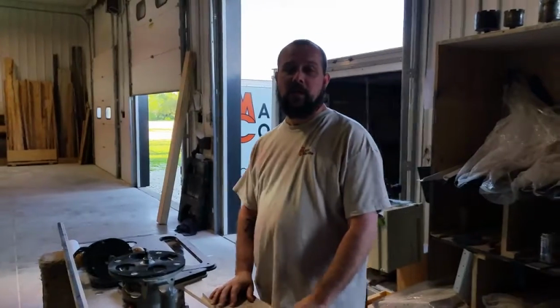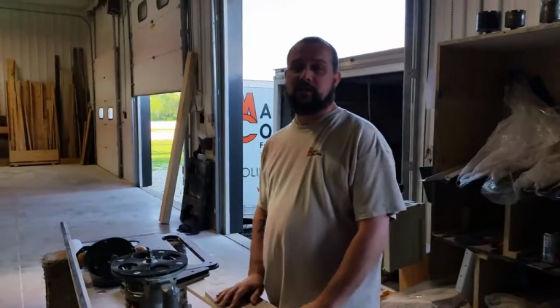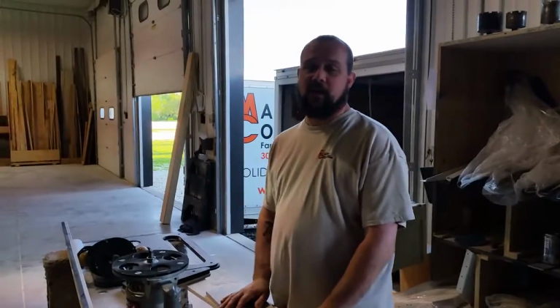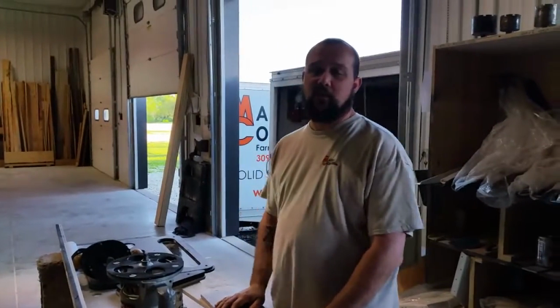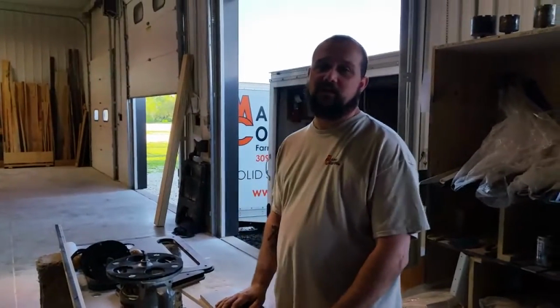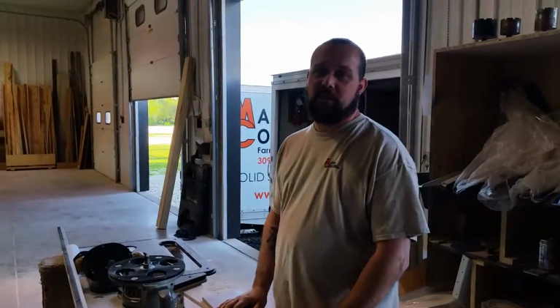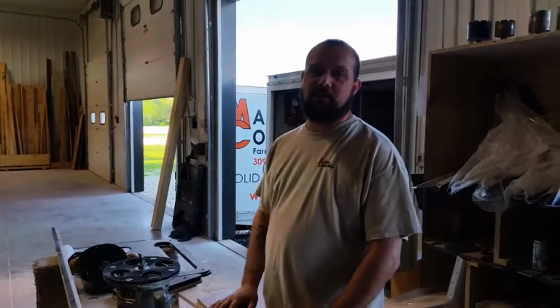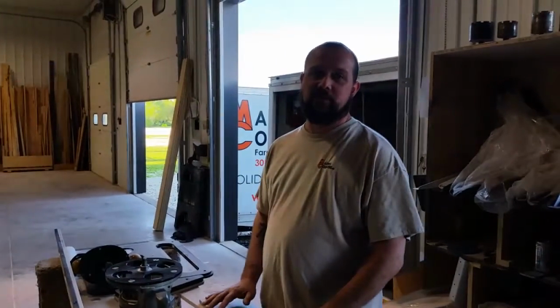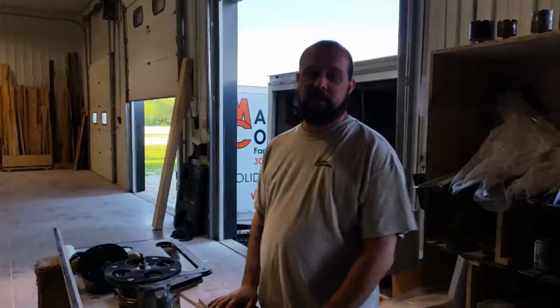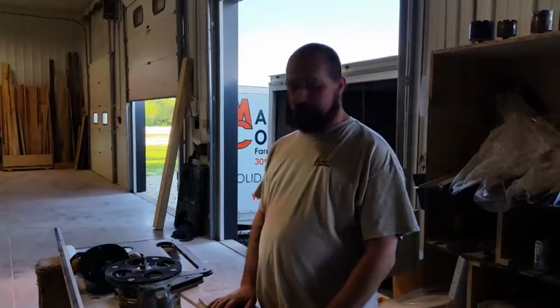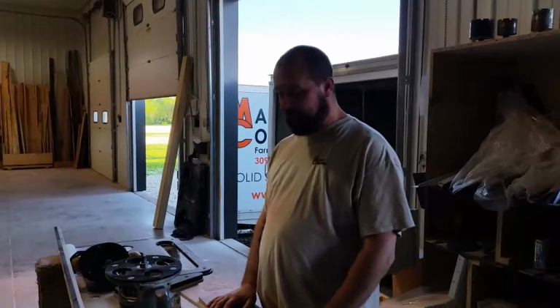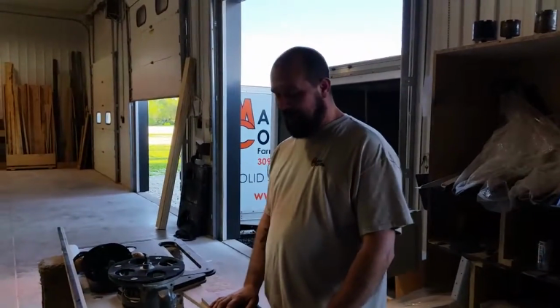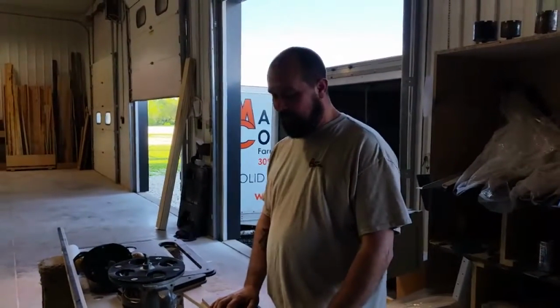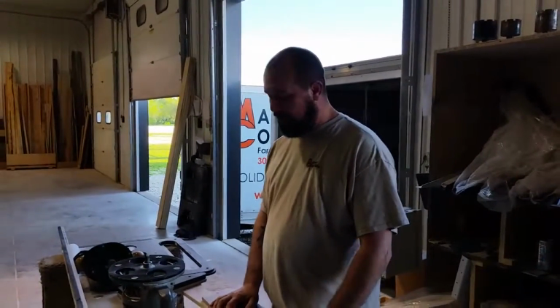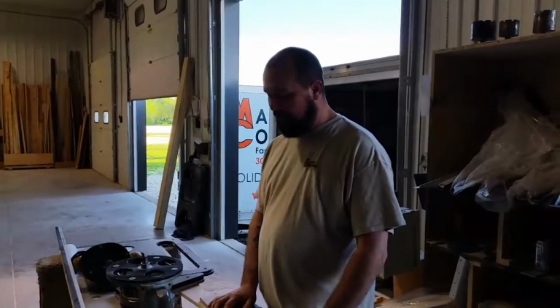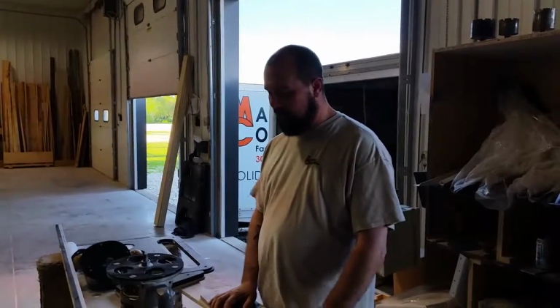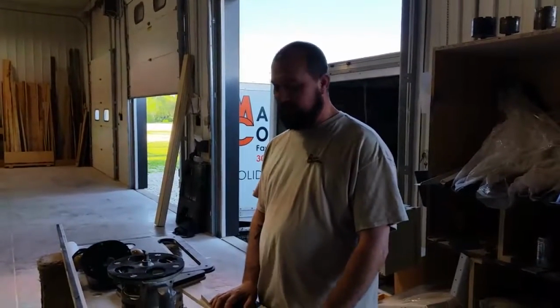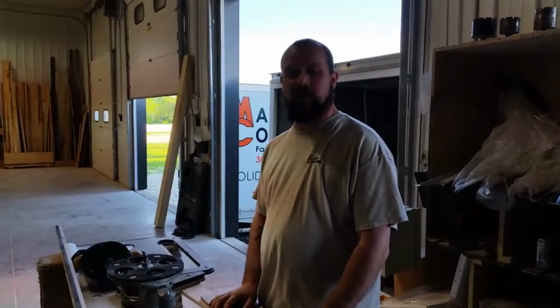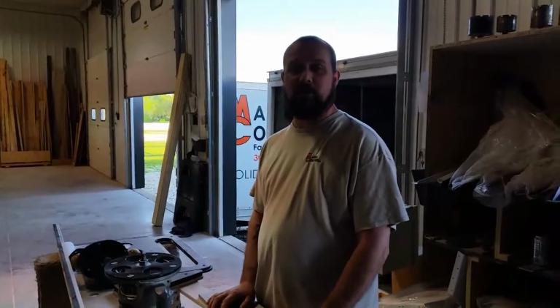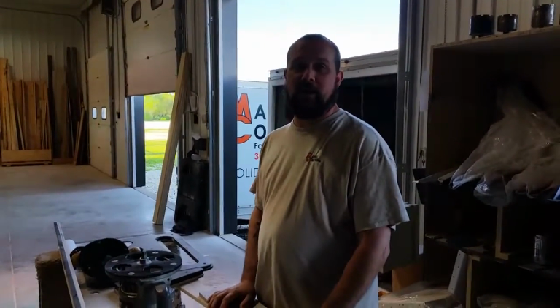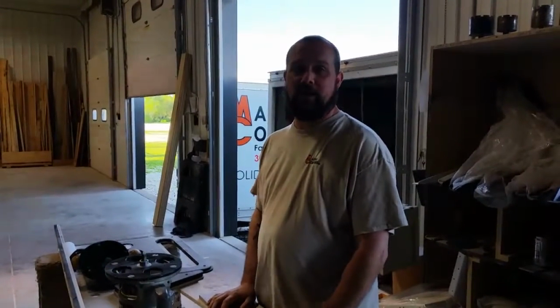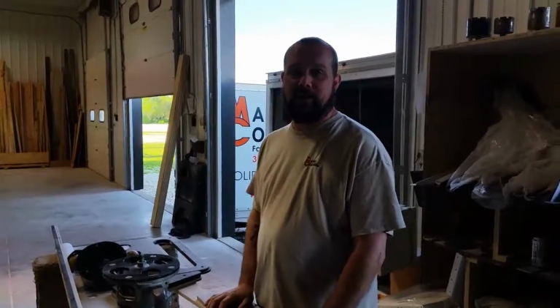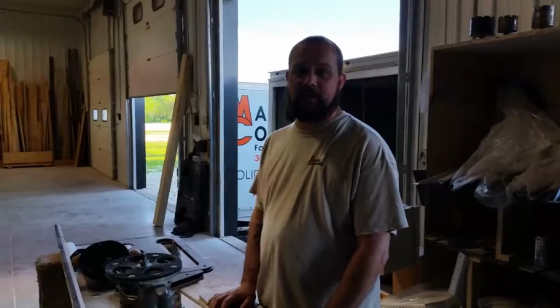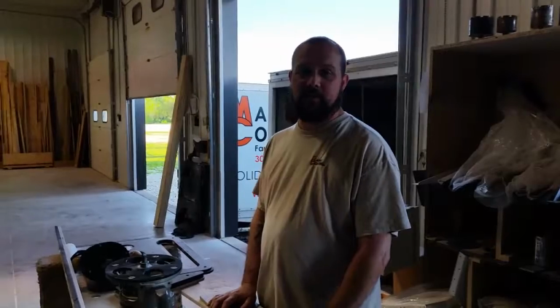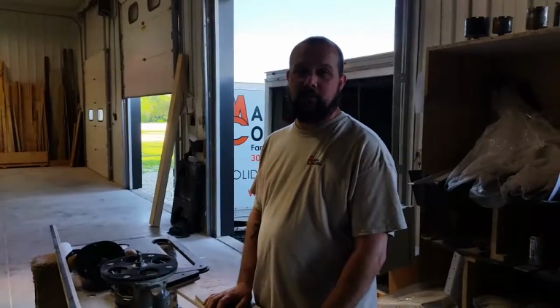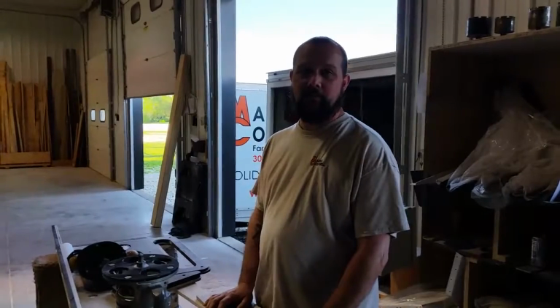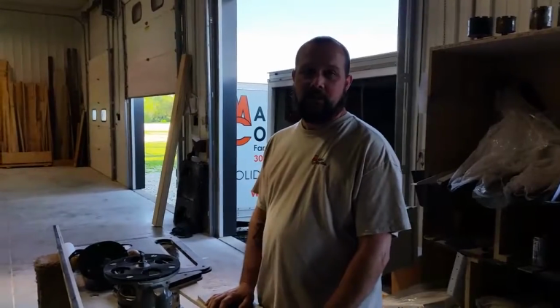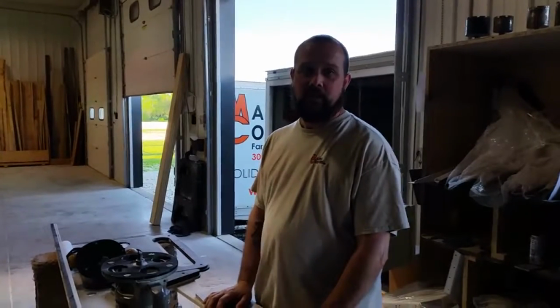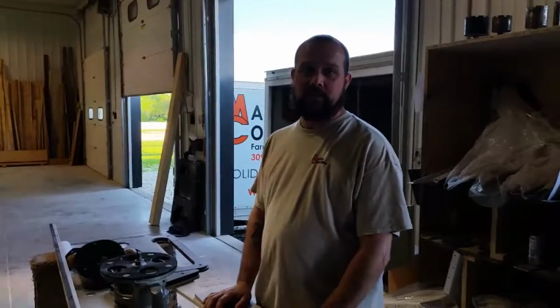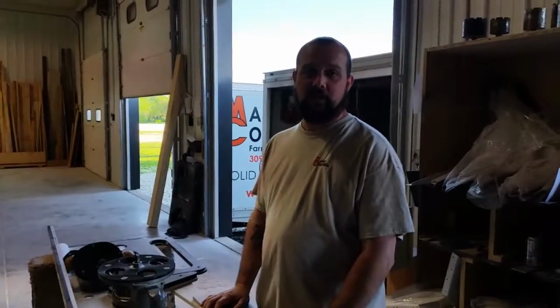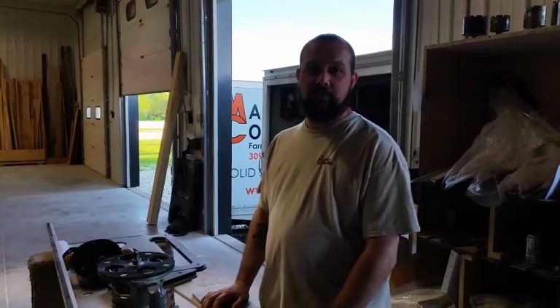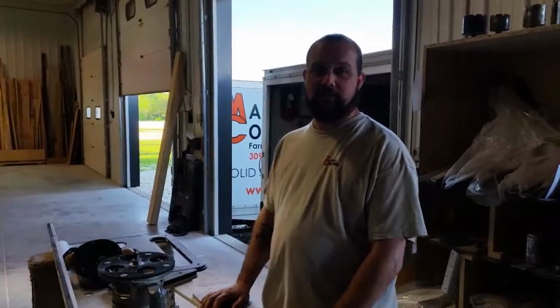Hi, this is Don with Maxwell Counters. Today we're going to learn how to plug a crack in a countertop — a solid surface.